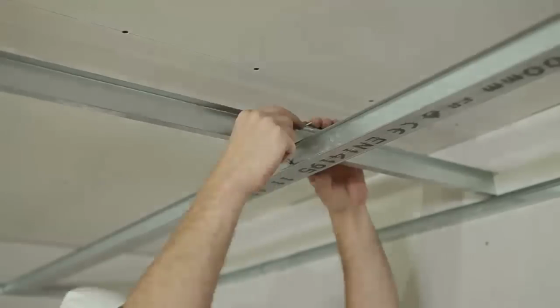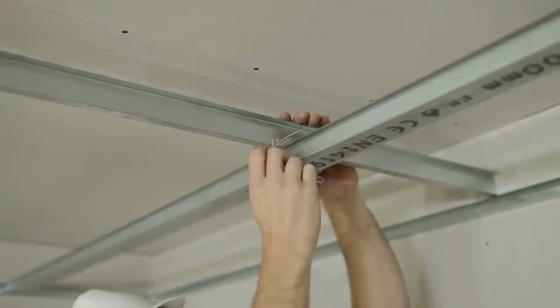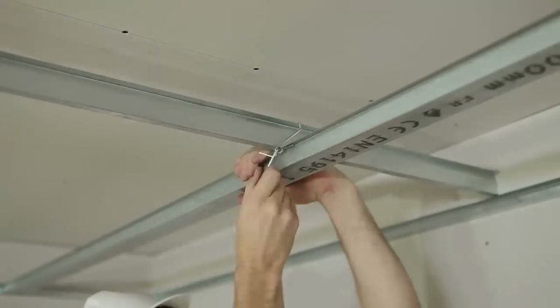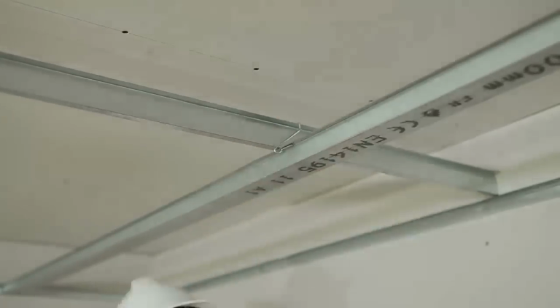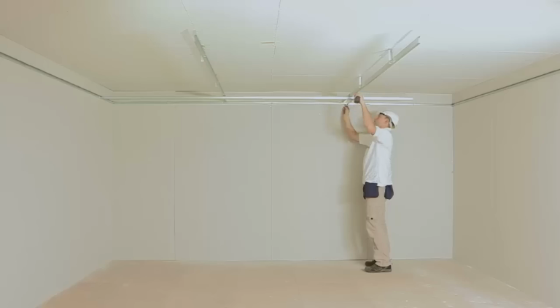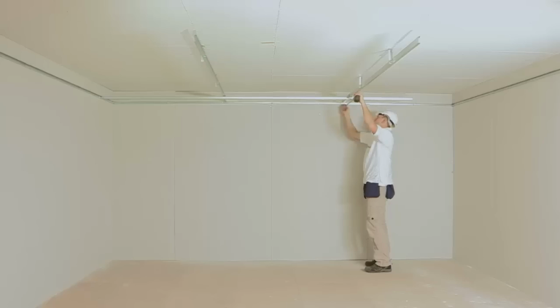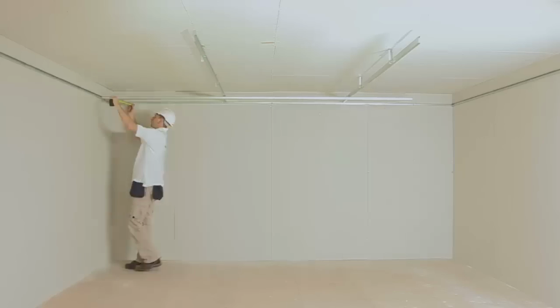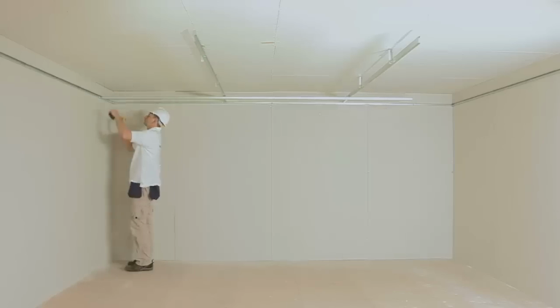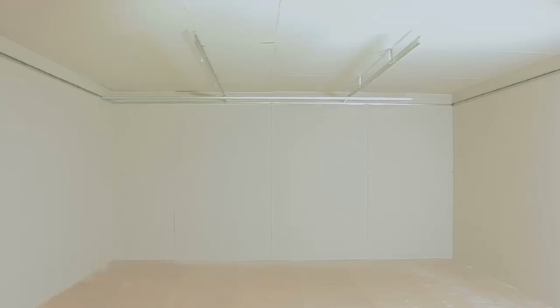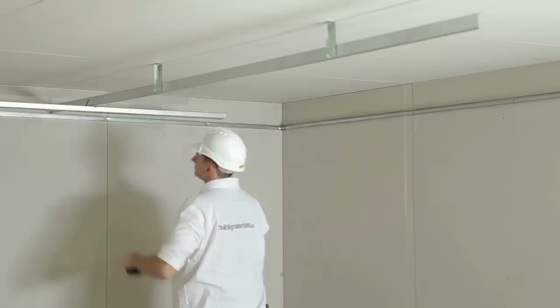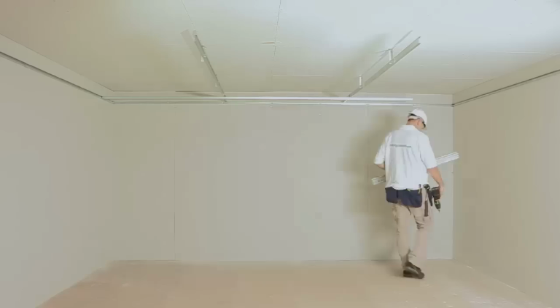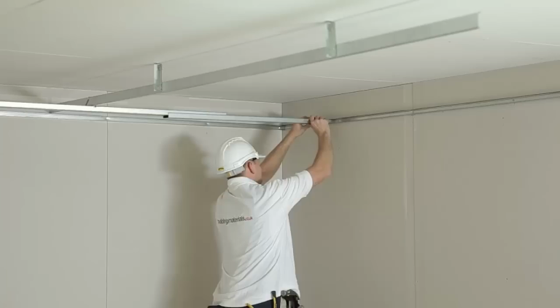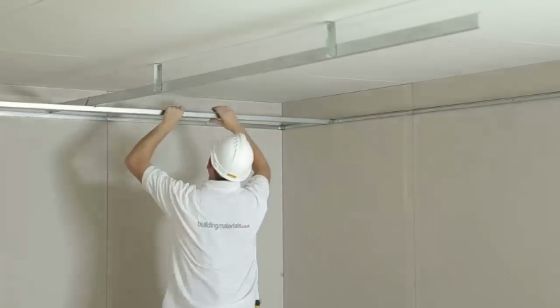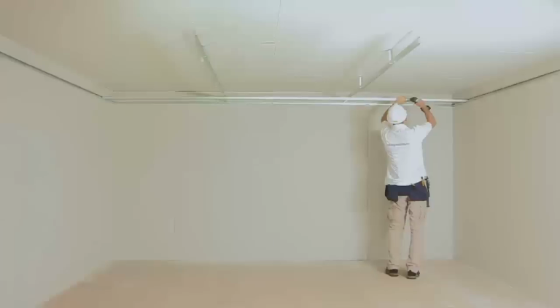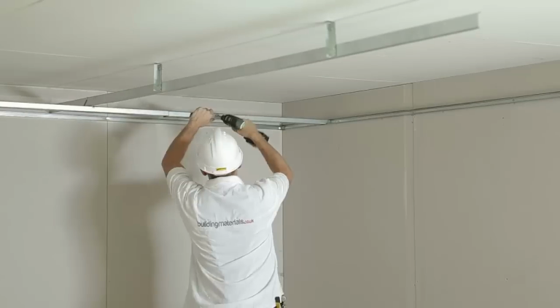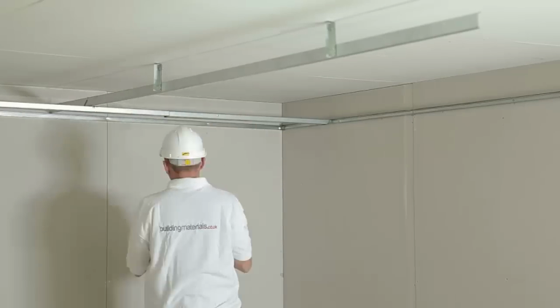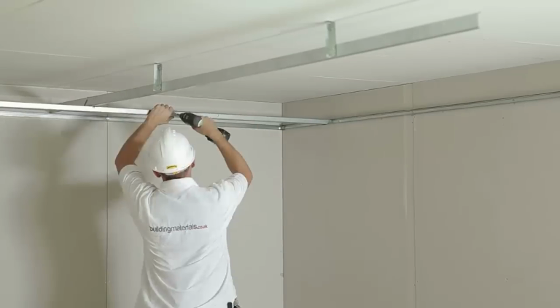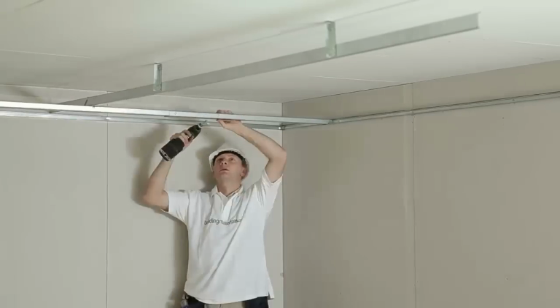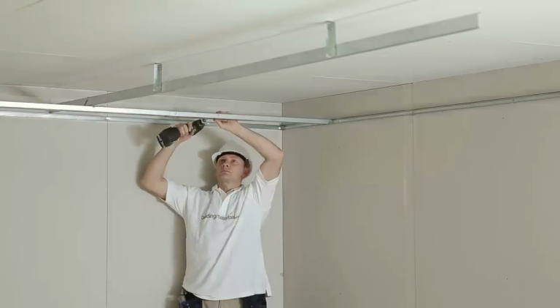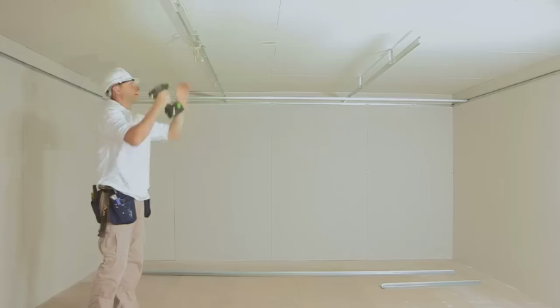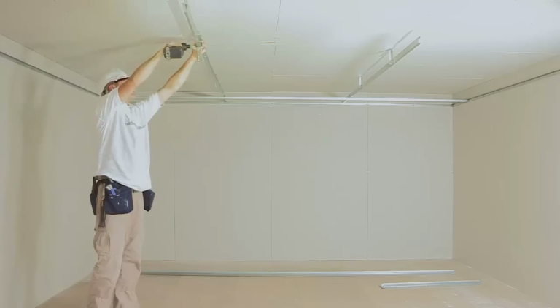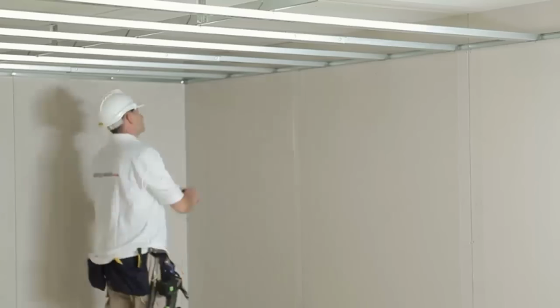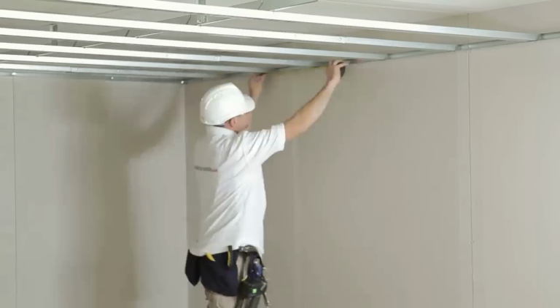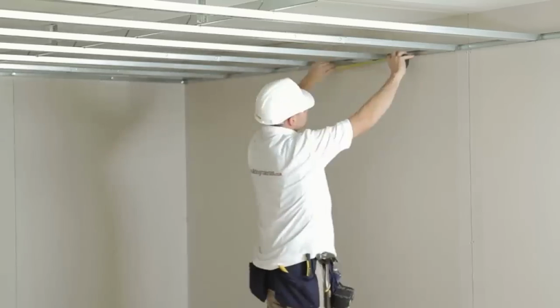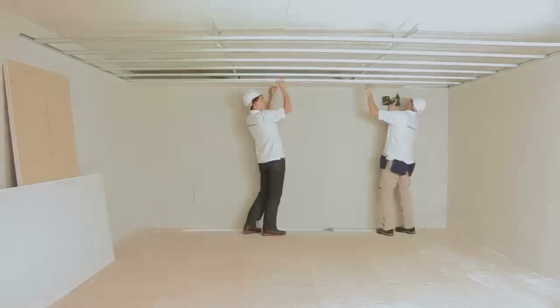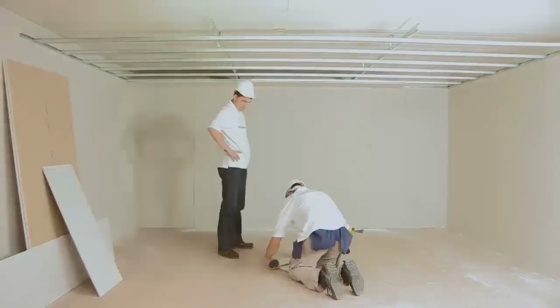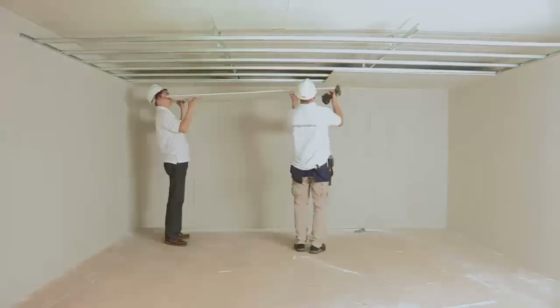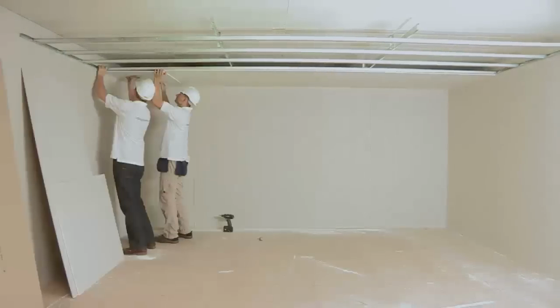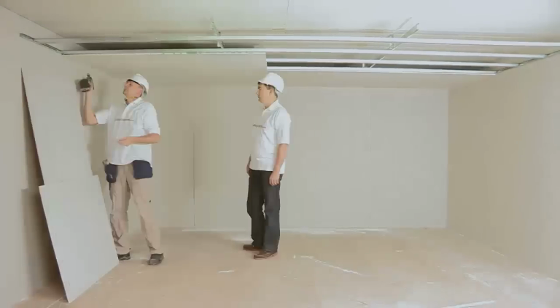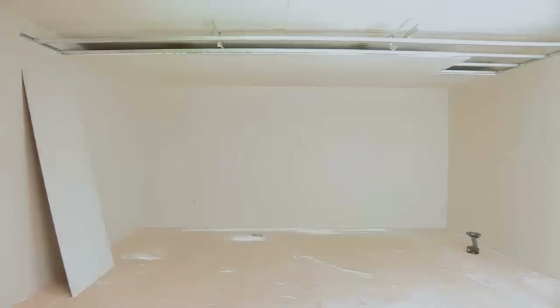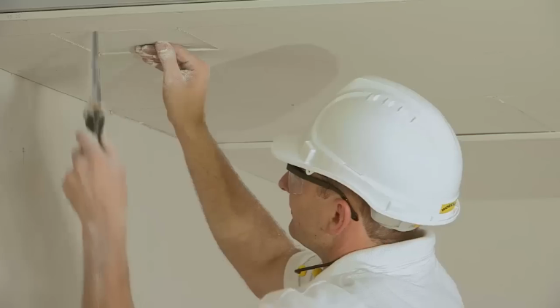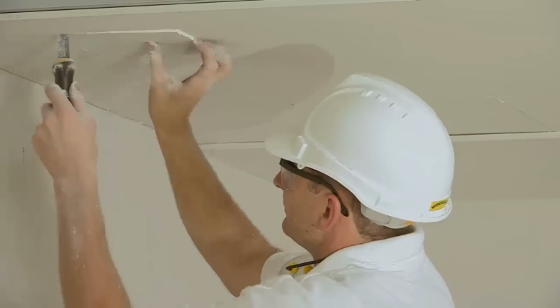The fully concealed grid and ceiling lining can be used in conjunction with plasterboard to create a seamless appearance.